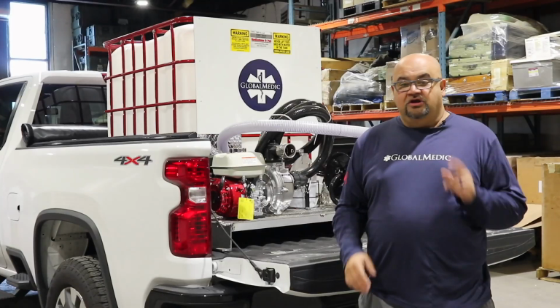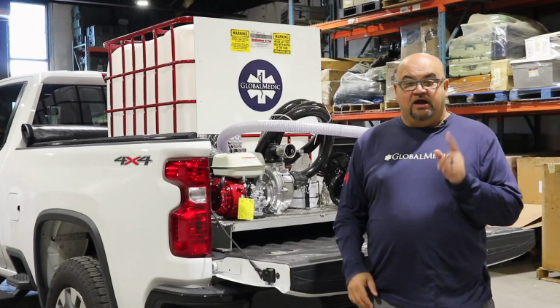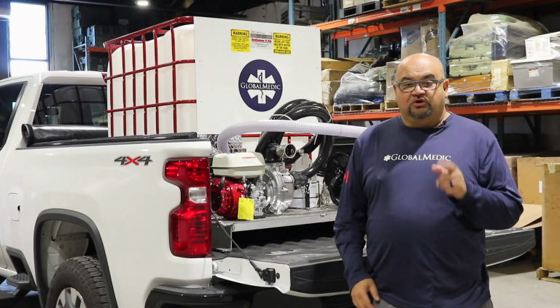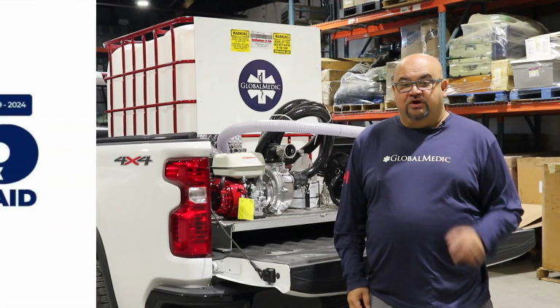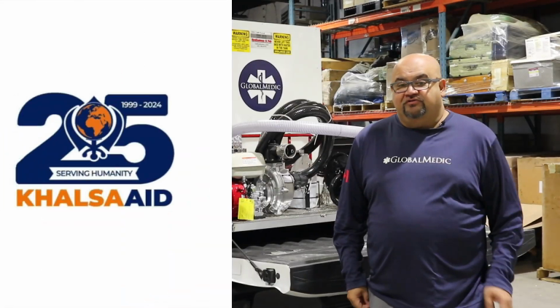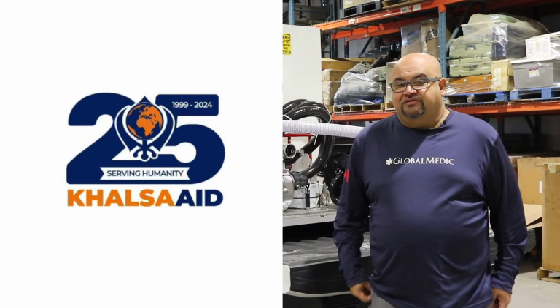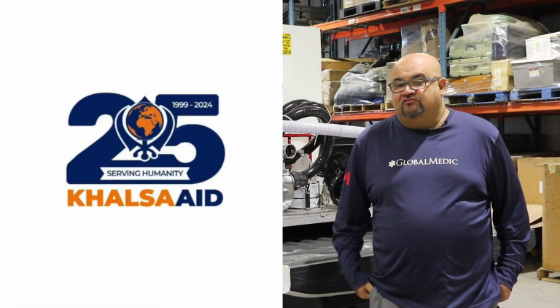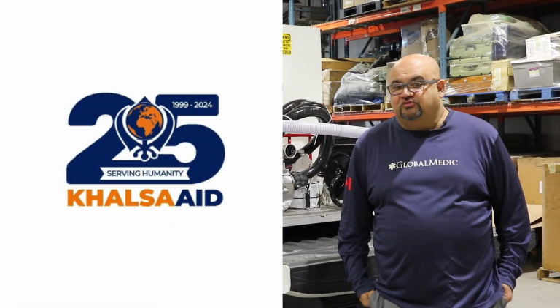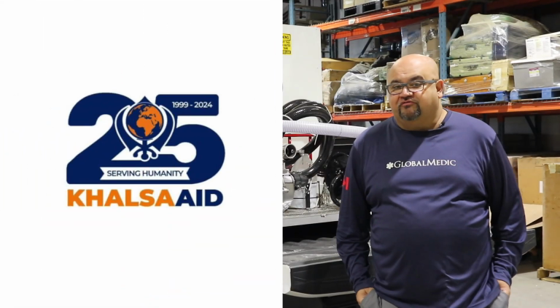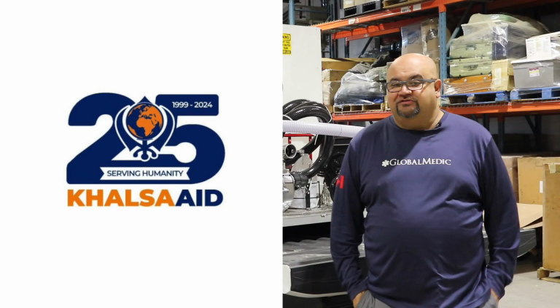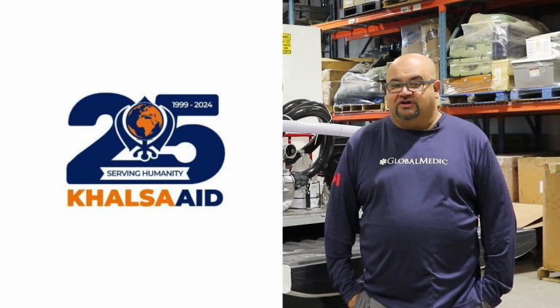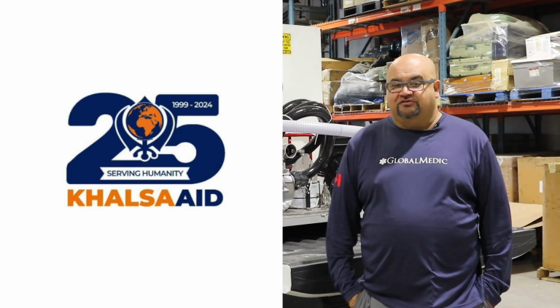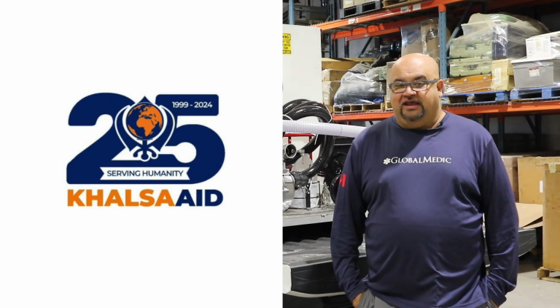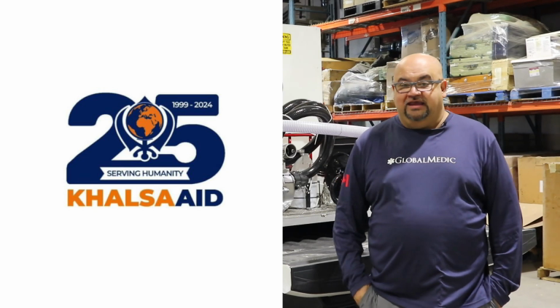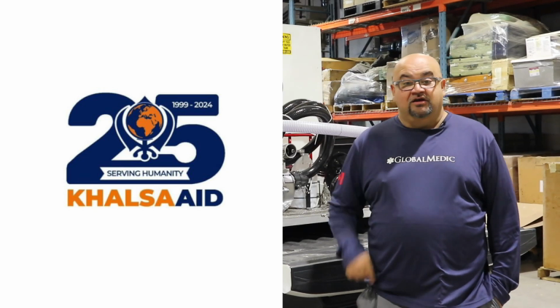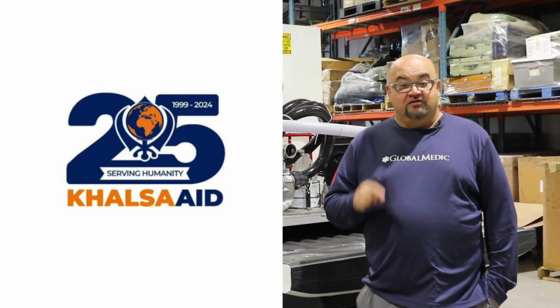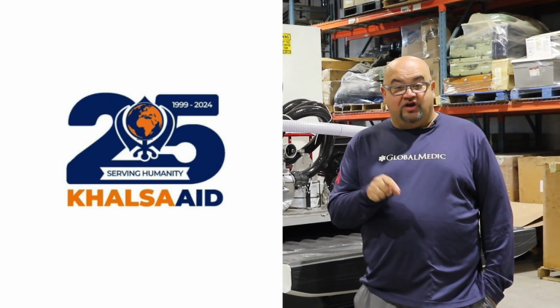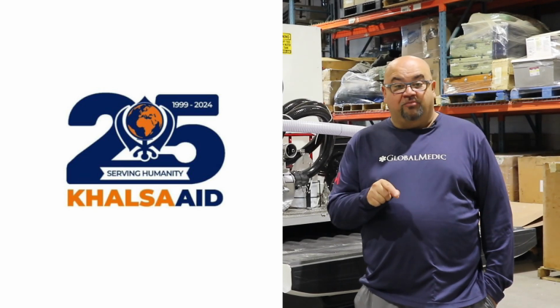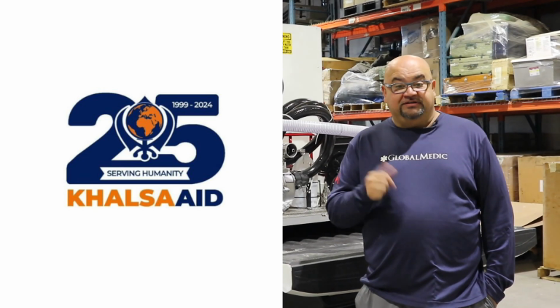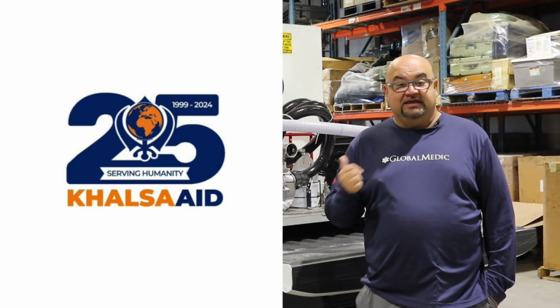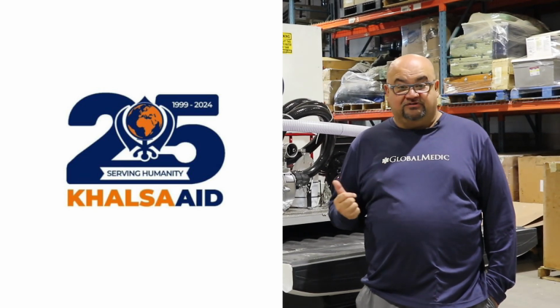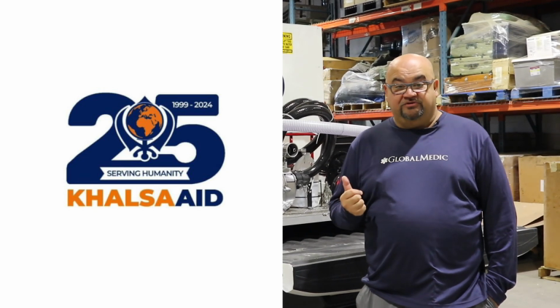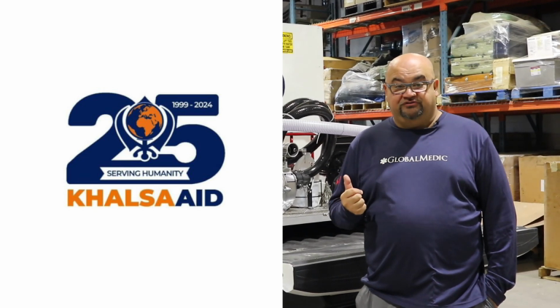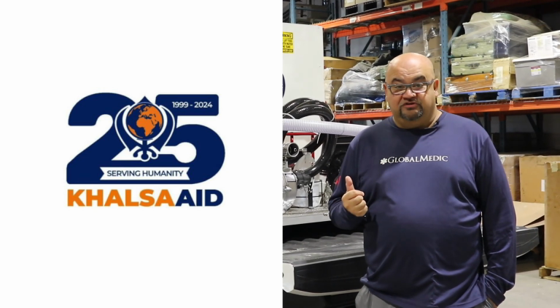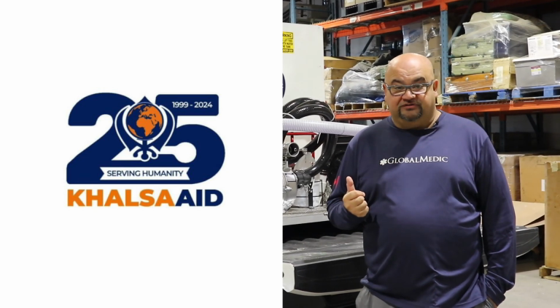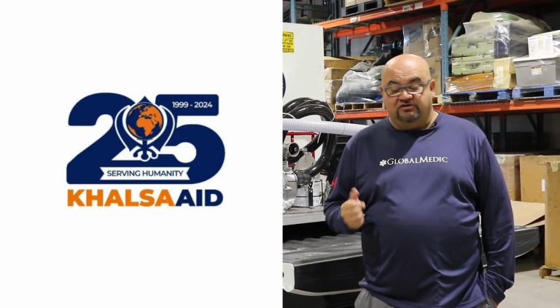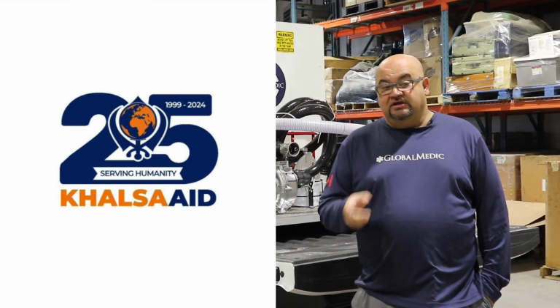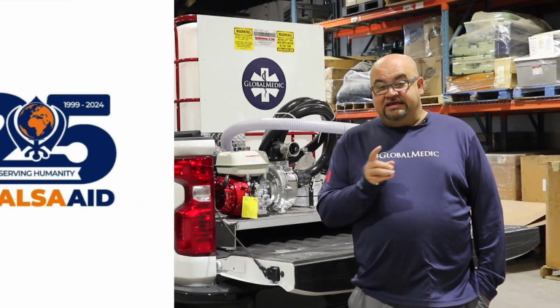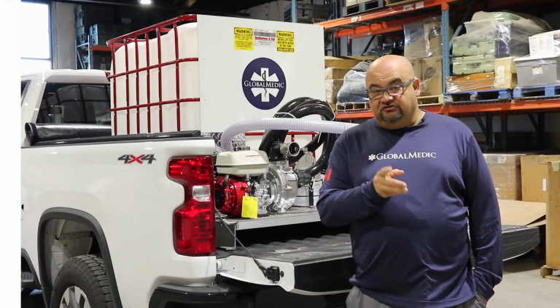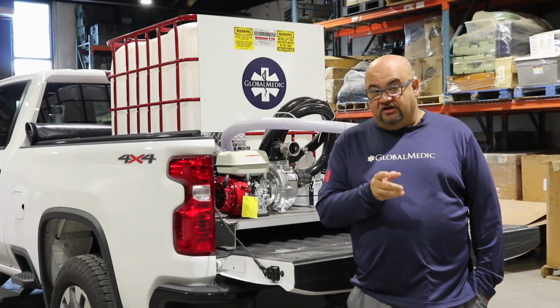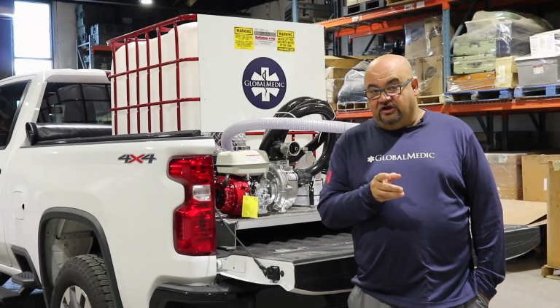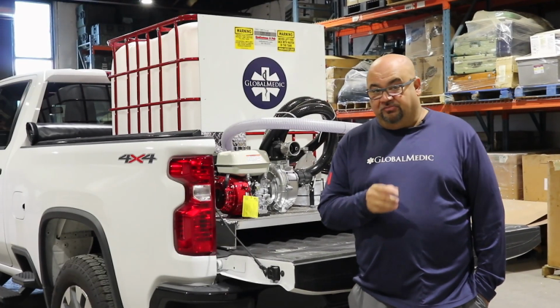We're grateful and thankful to our friends at Khalsa Aid for helping to get some of these units out. Here's how they're helping.